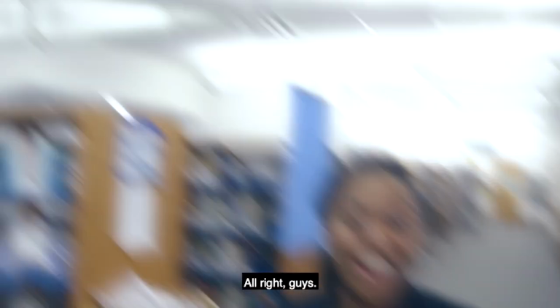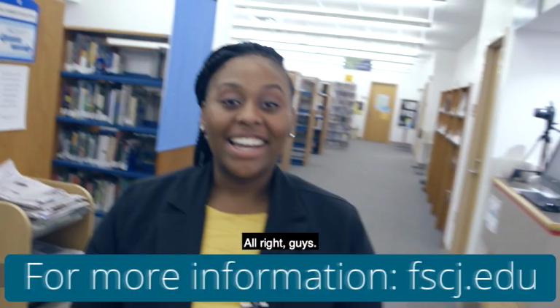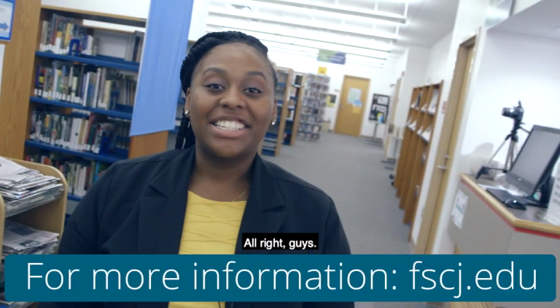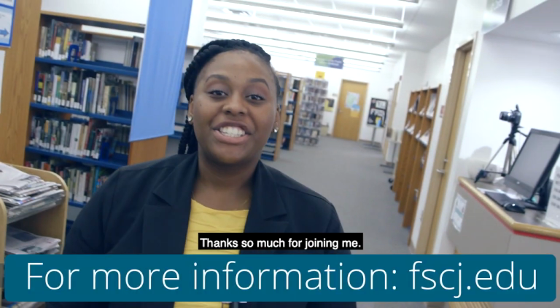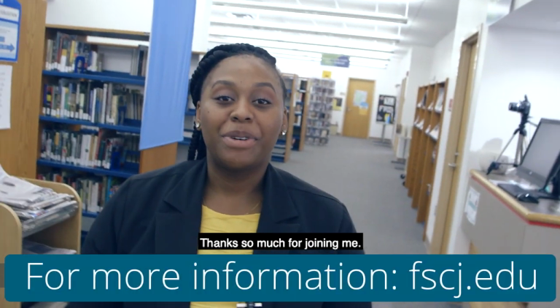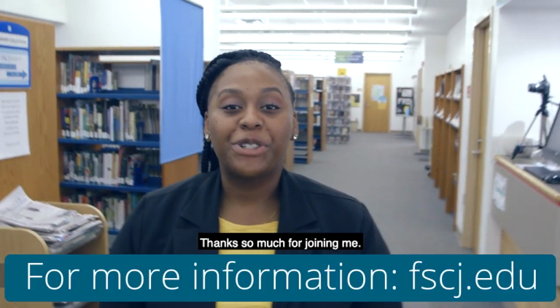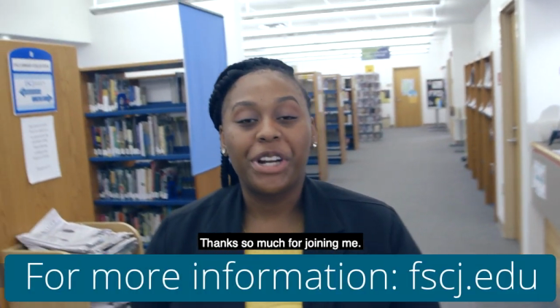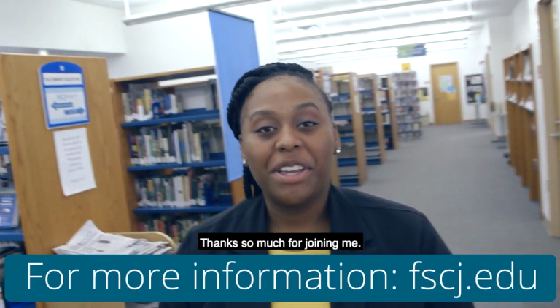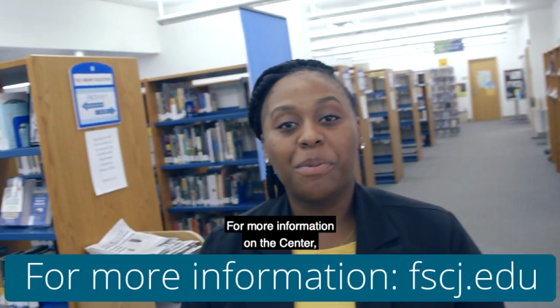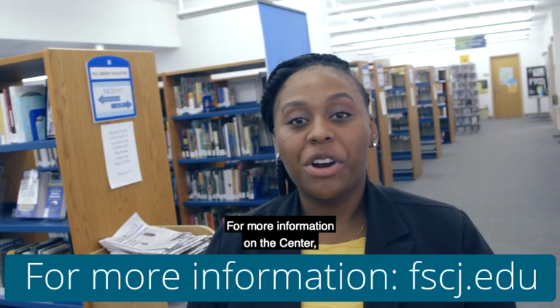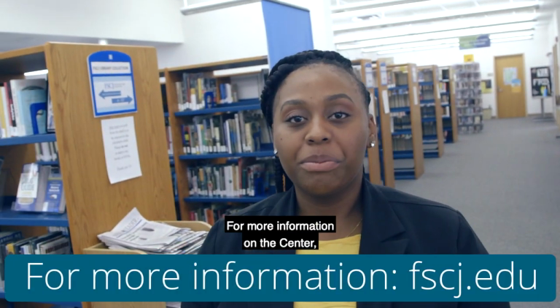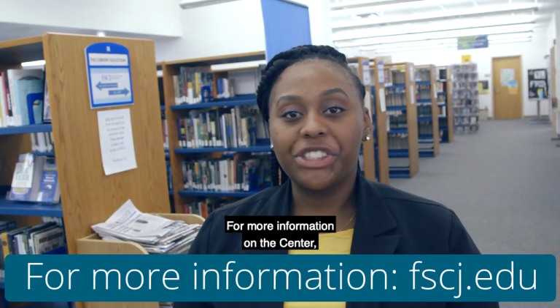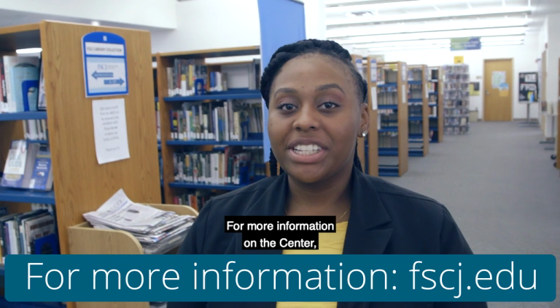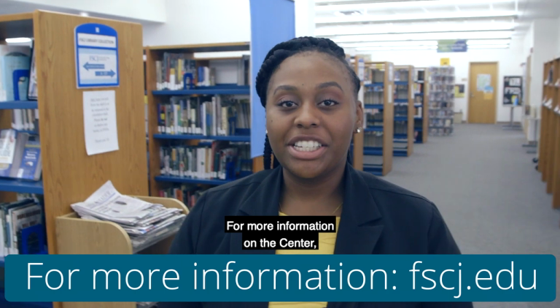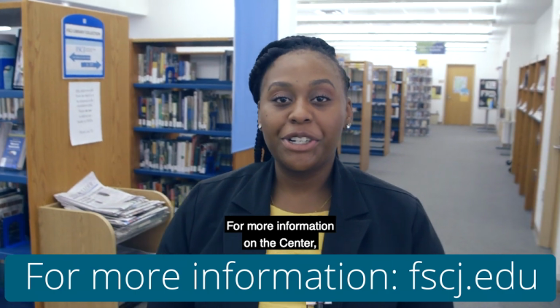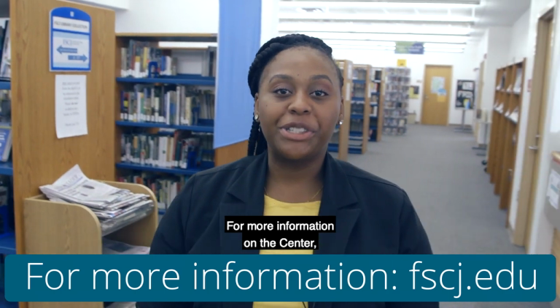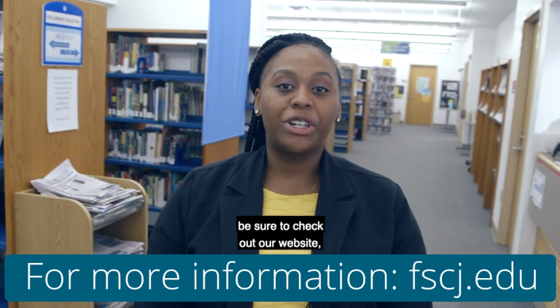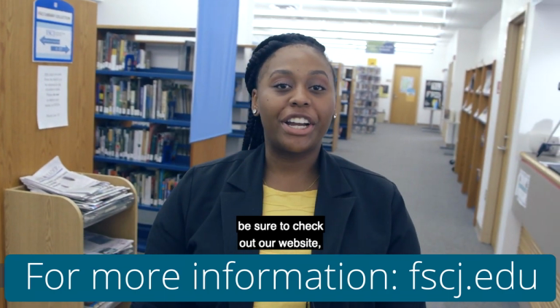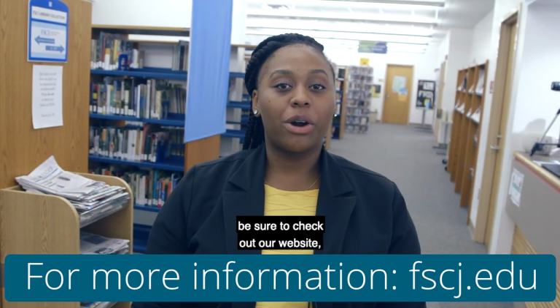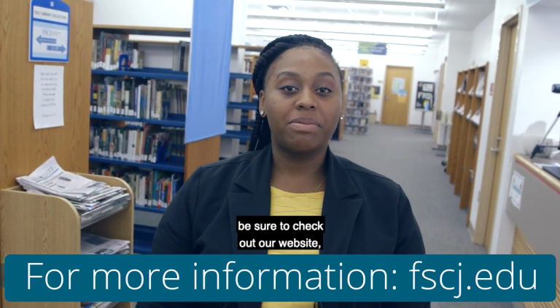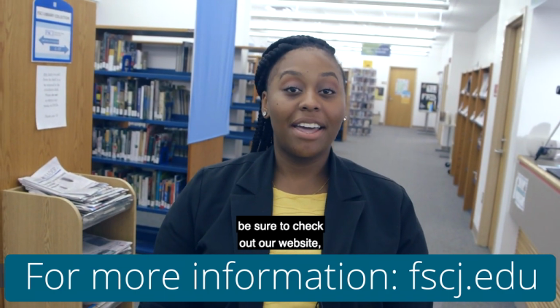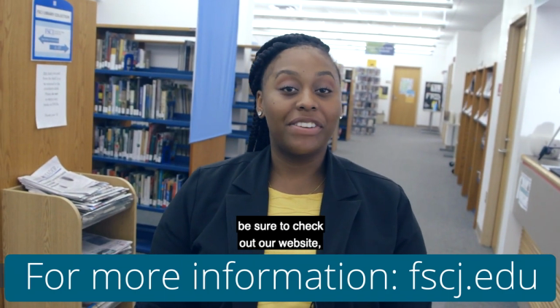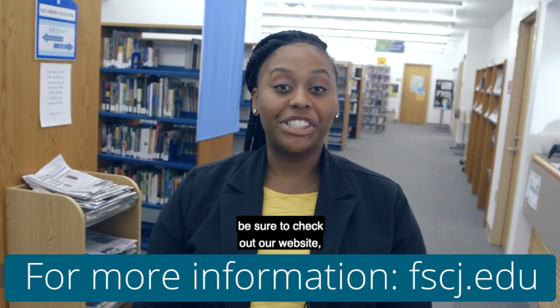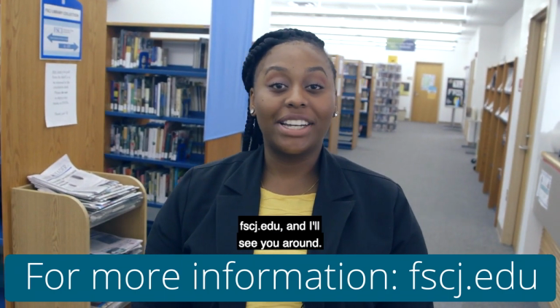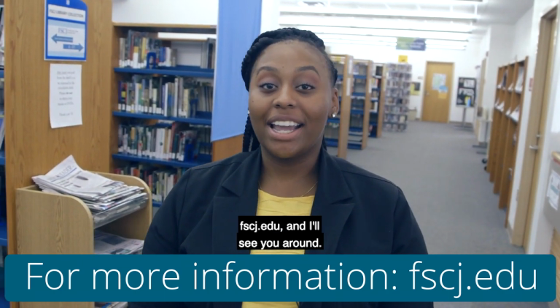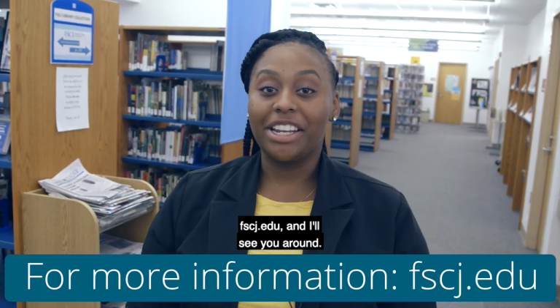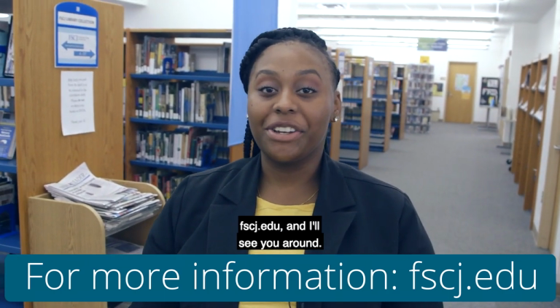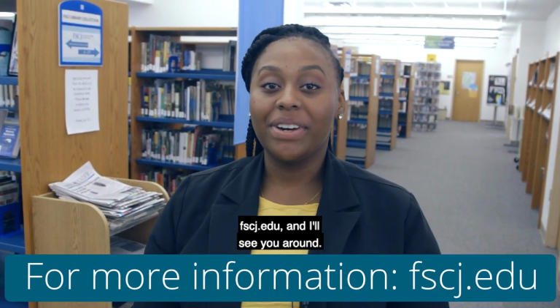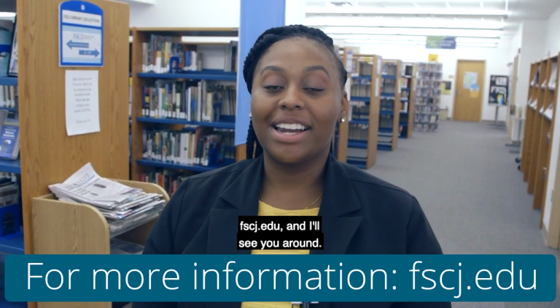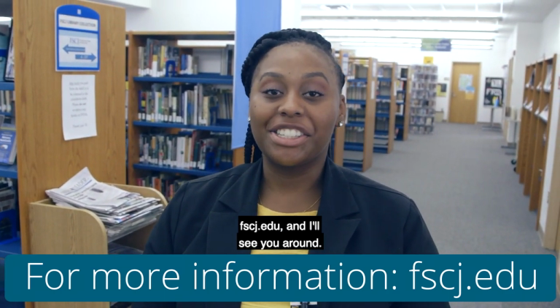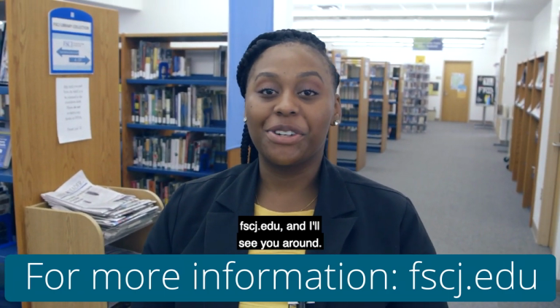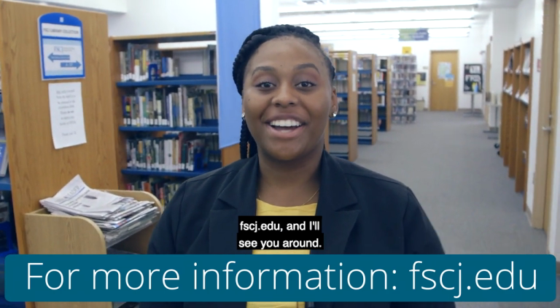Alright guys, thanks so much for joining me. For more information on this center, be sure to check out our website, fscj.edu, and I'll see you around.